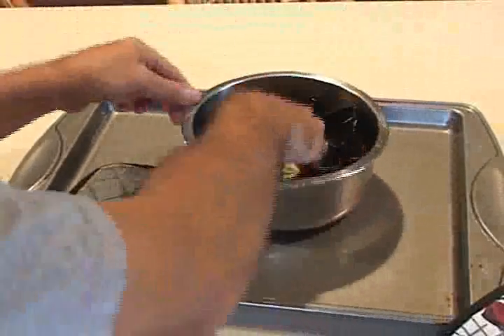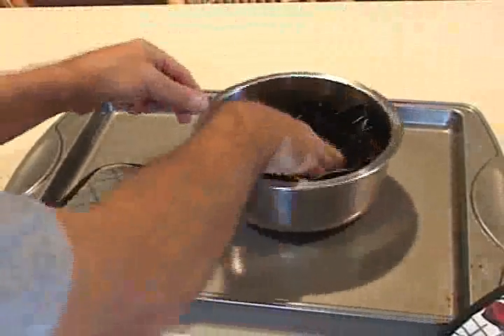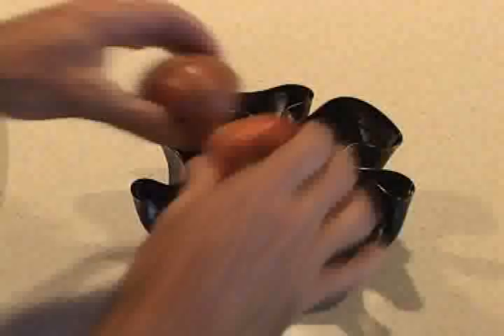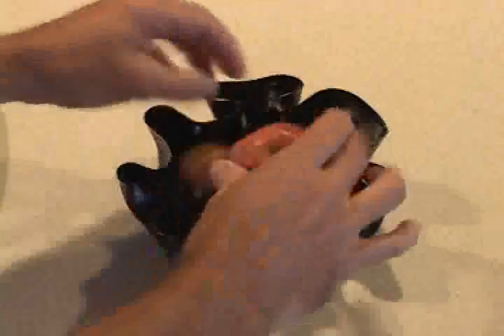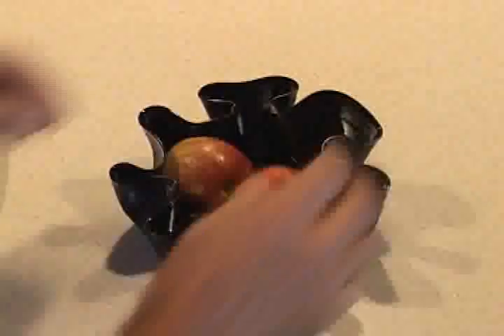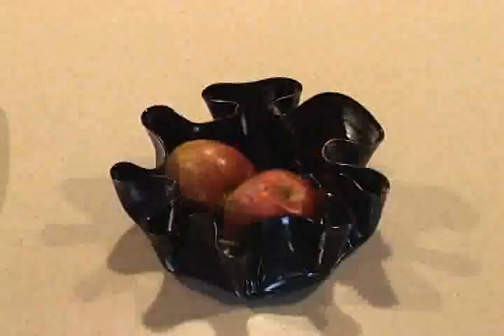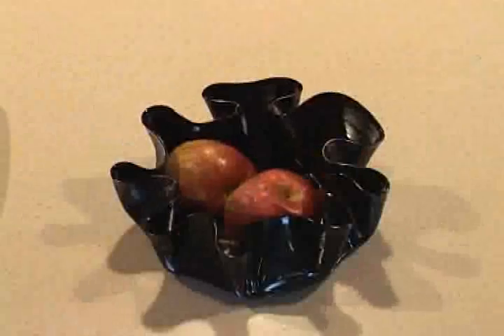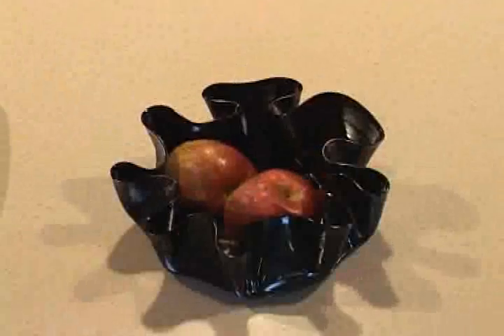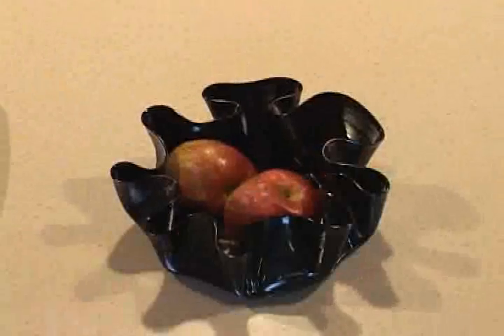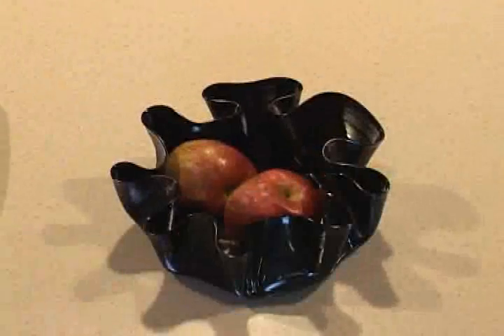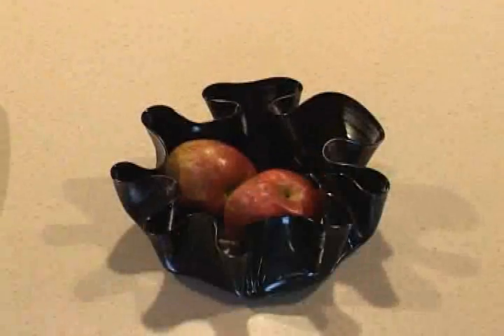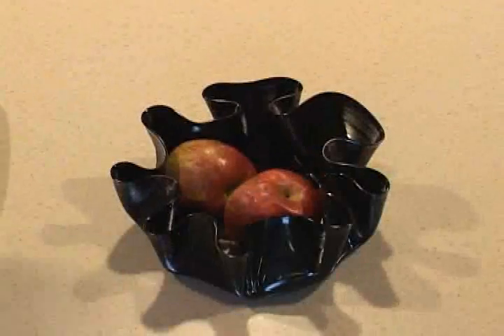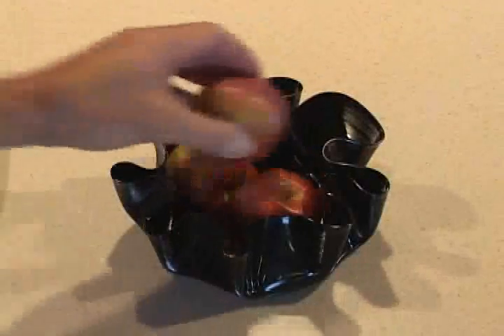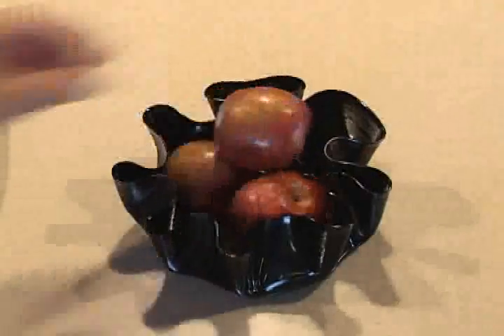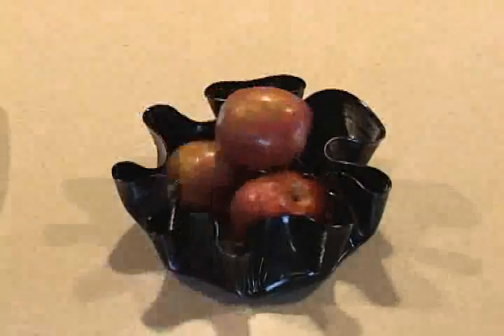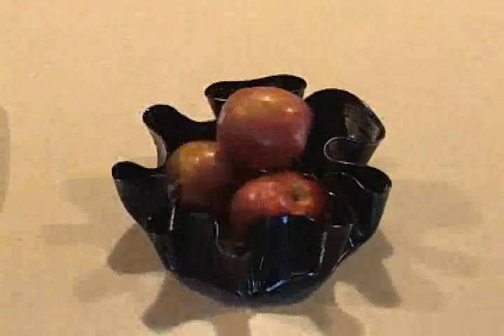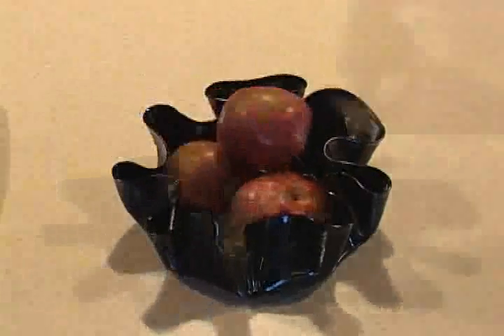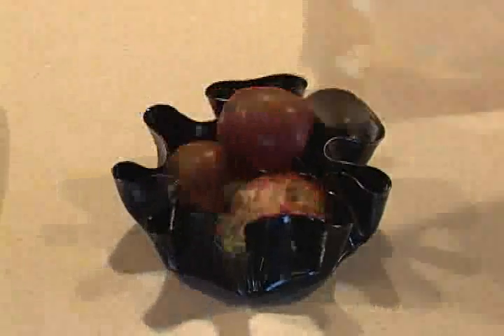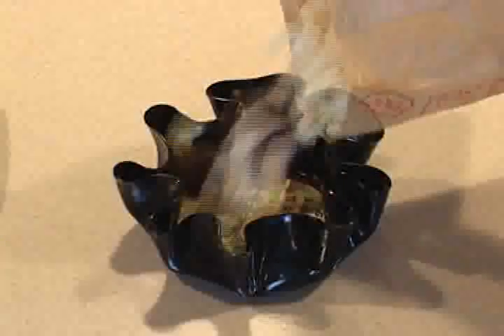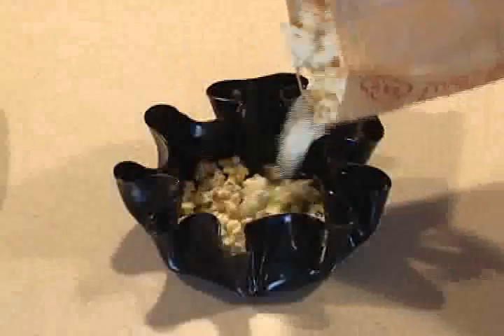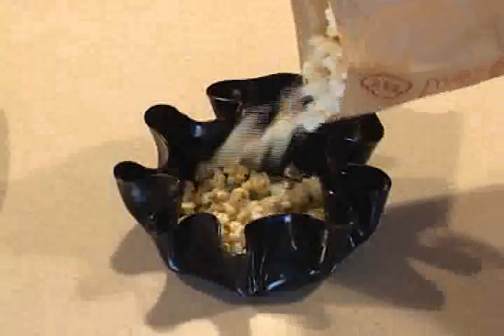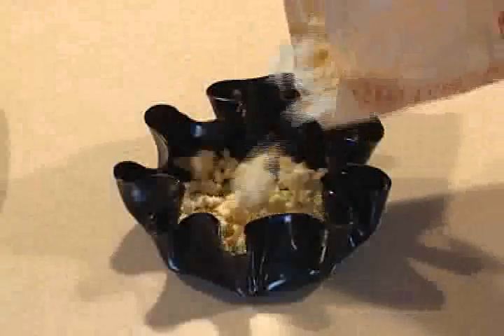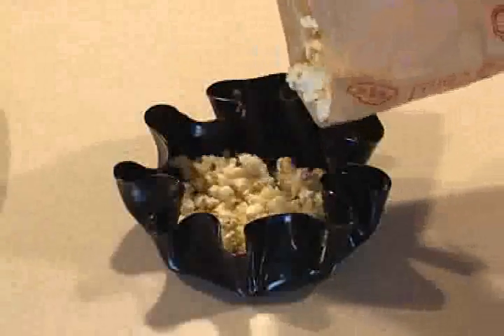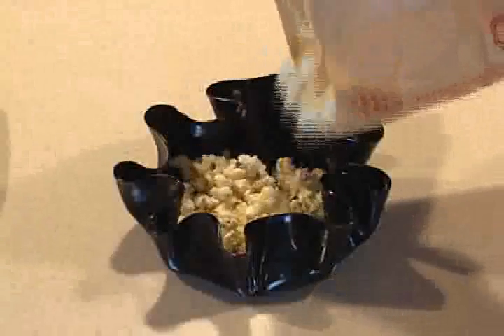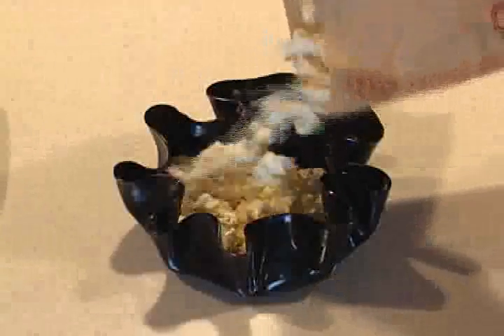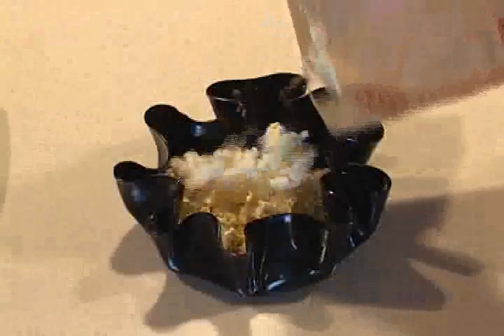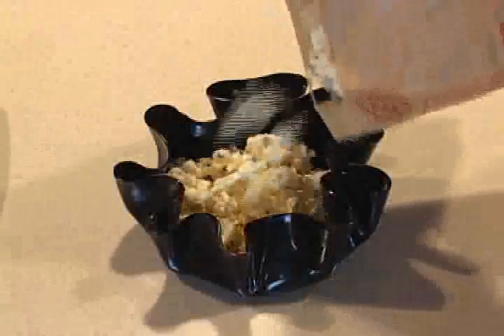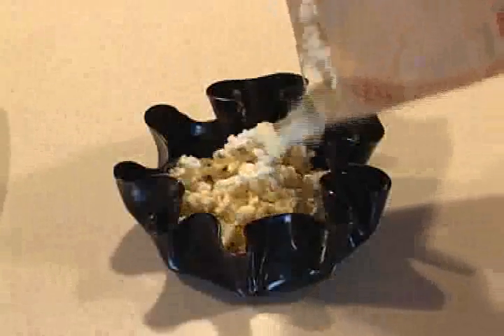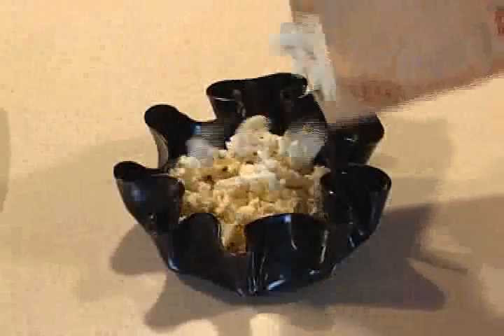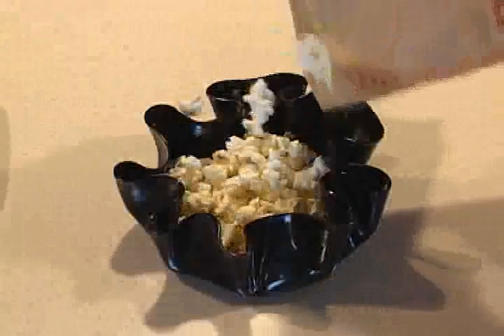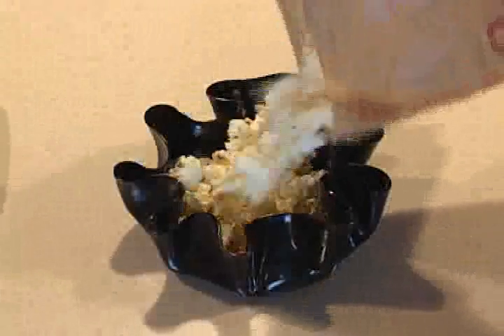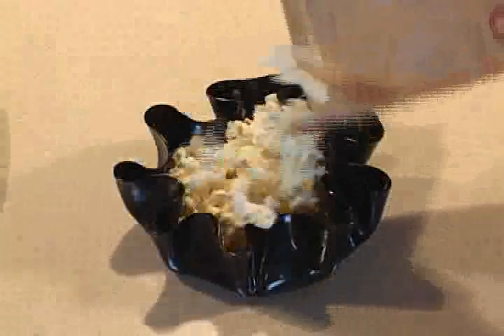When you're done, you've got yourself a recycled record bowl that you can use for snacks or just about anything you want to put in it.